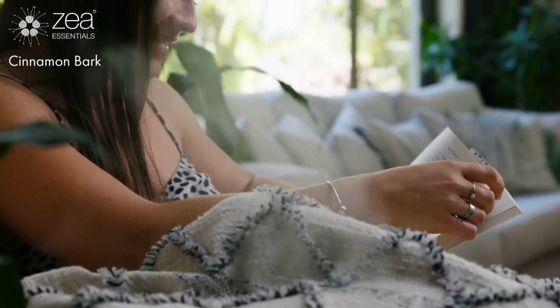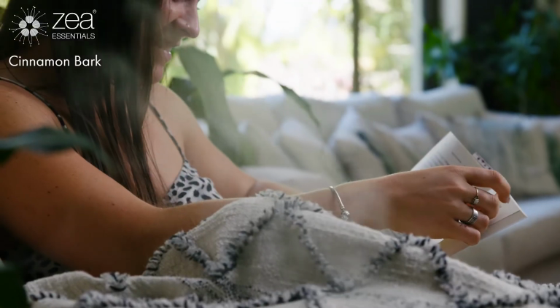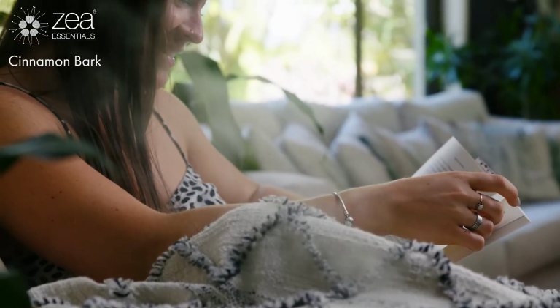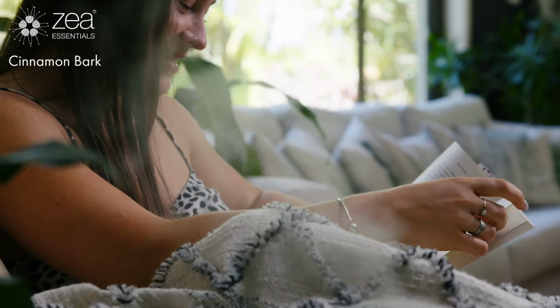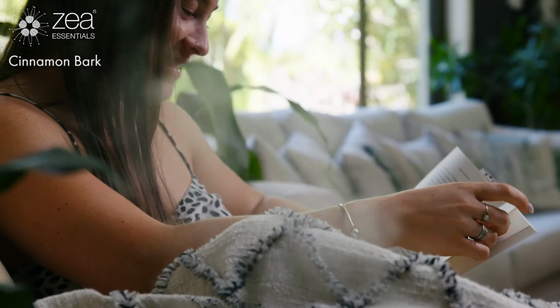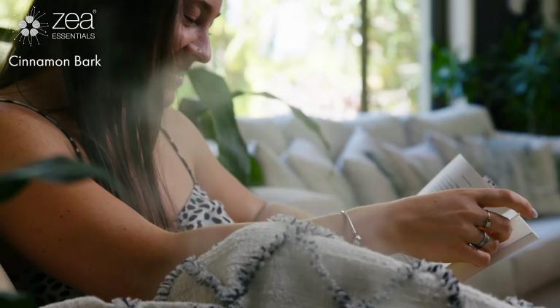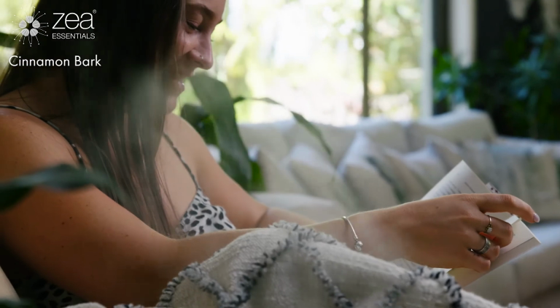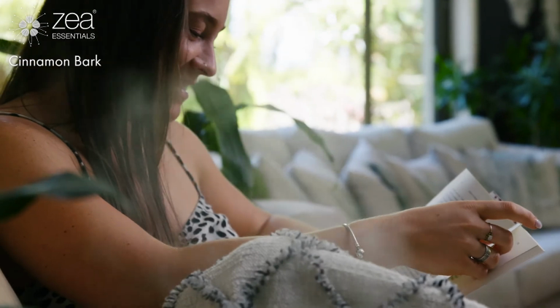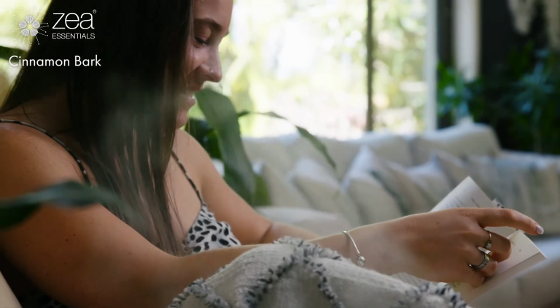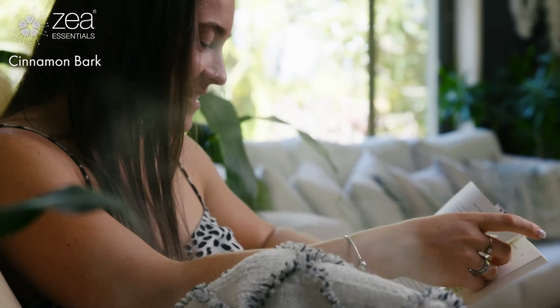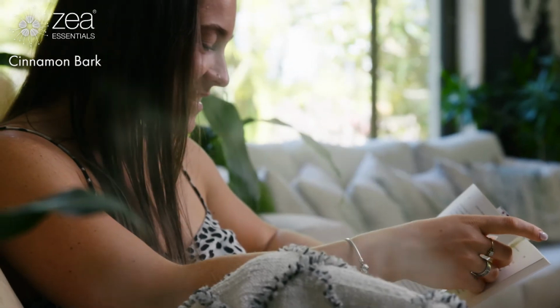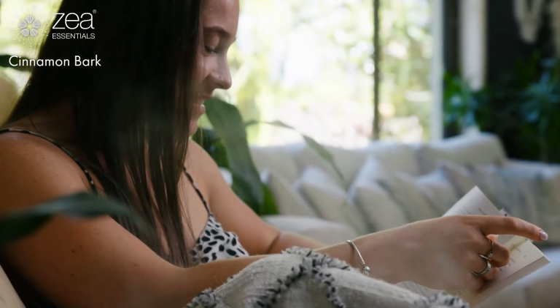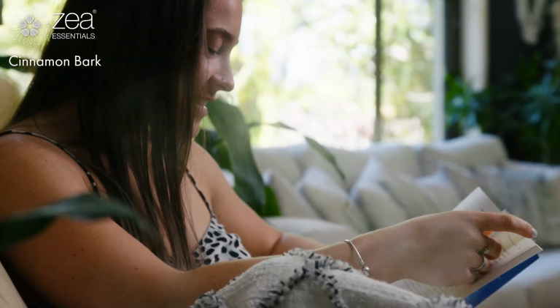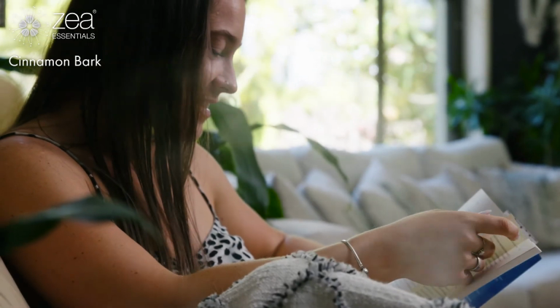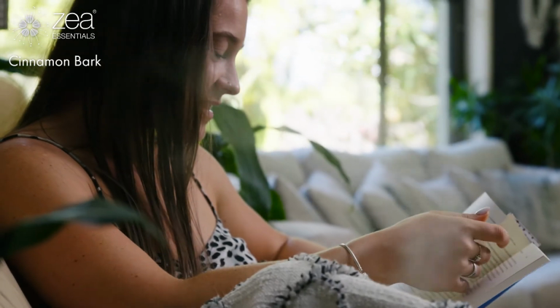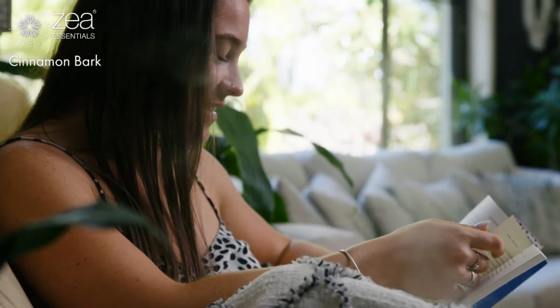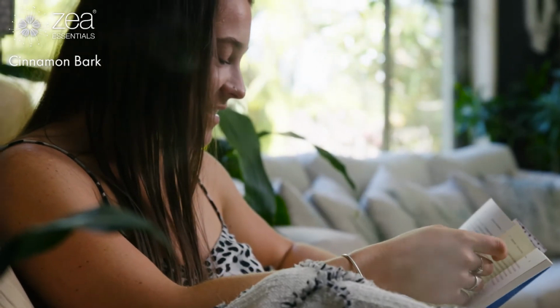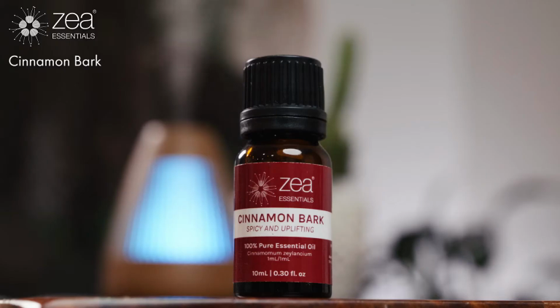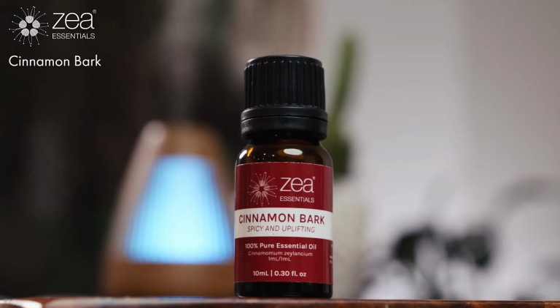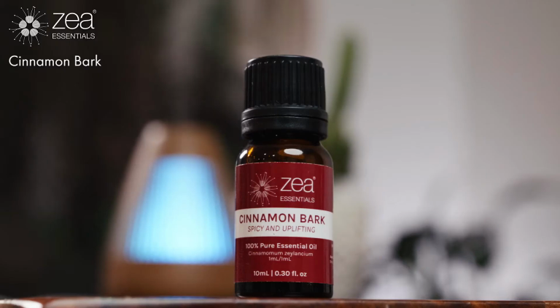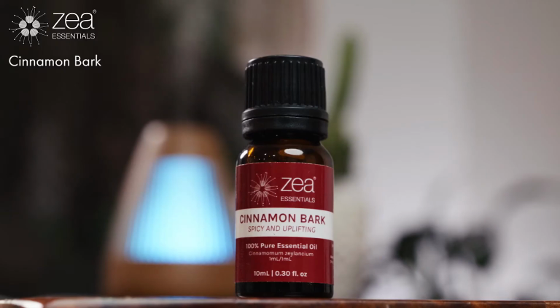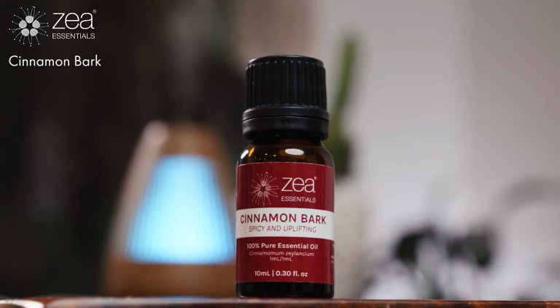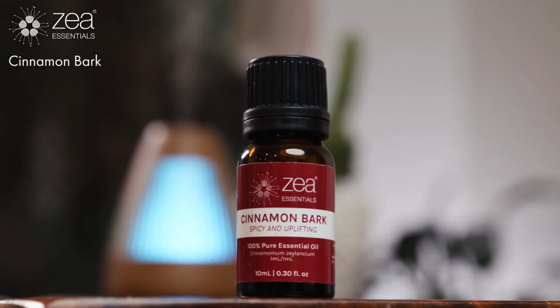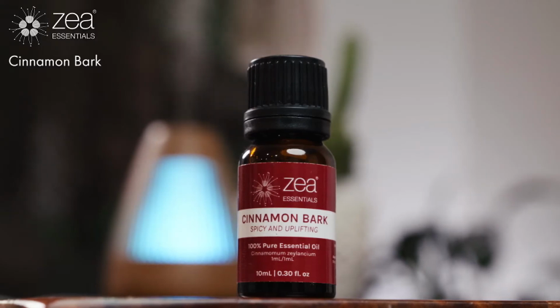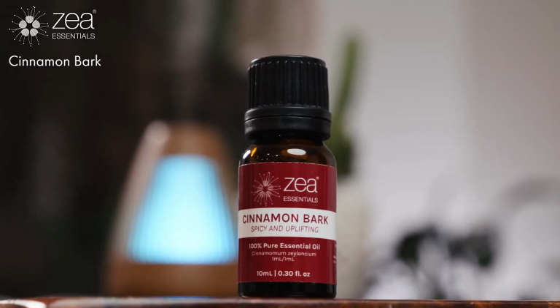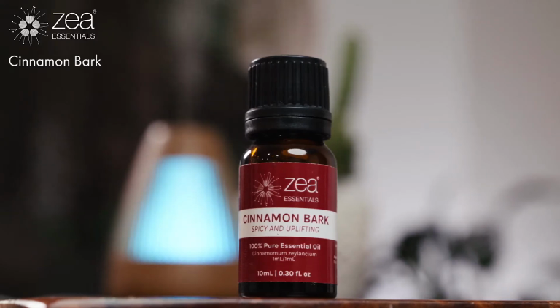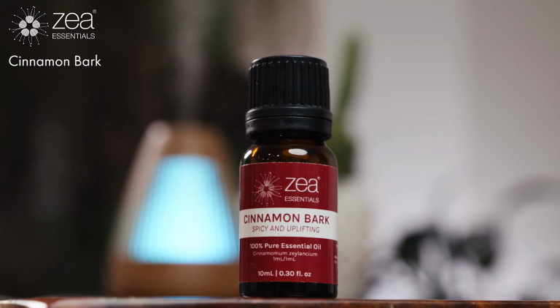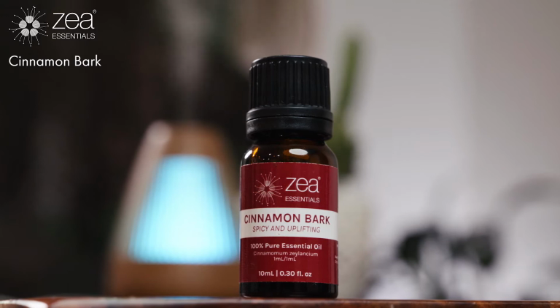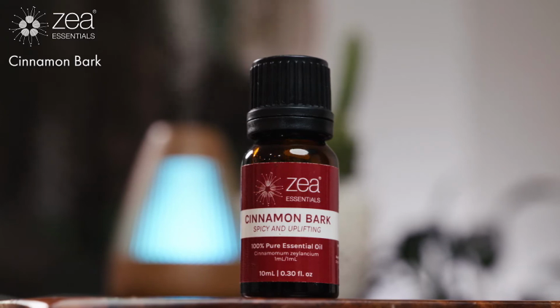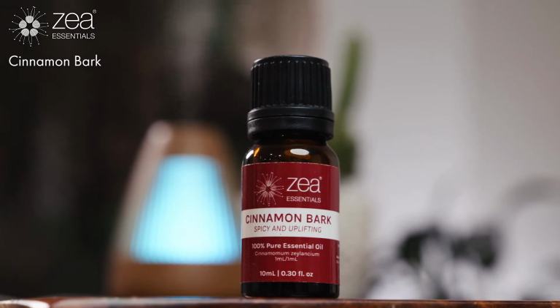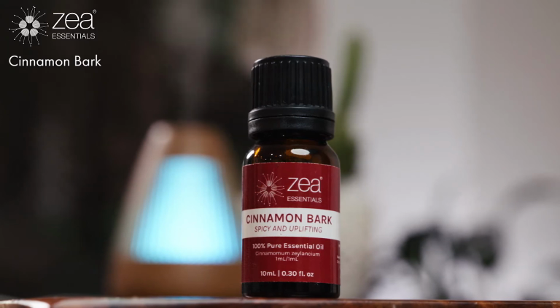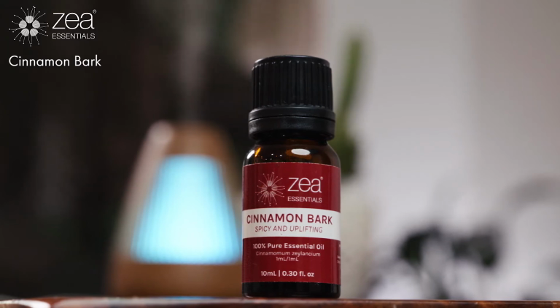Today, cinnamon bark is used for various therapeutic uses. It's linked to strengthening immunity and stimulating the circulation.